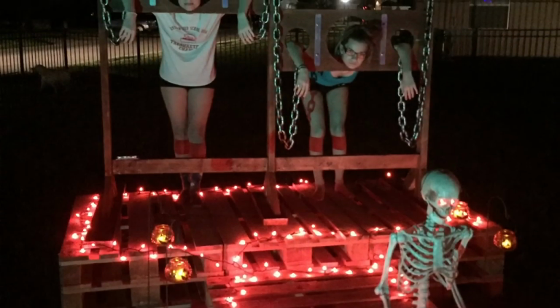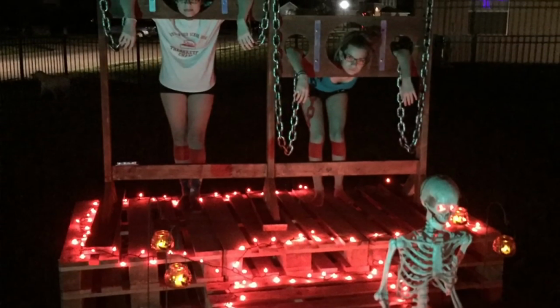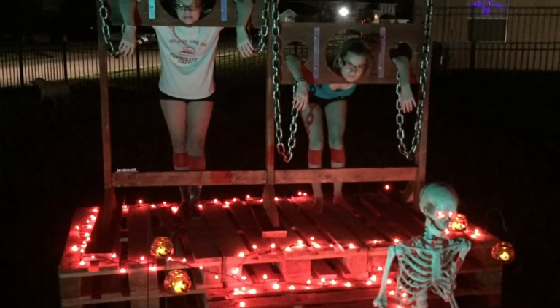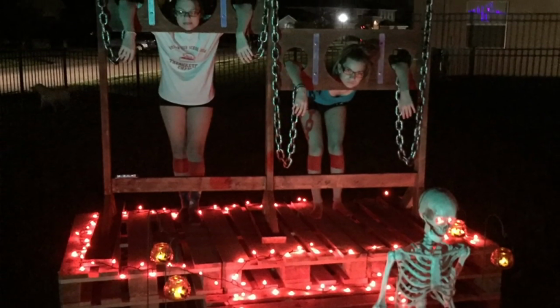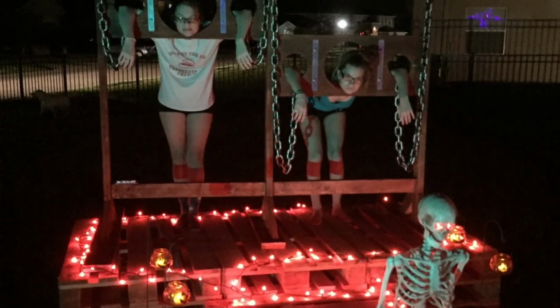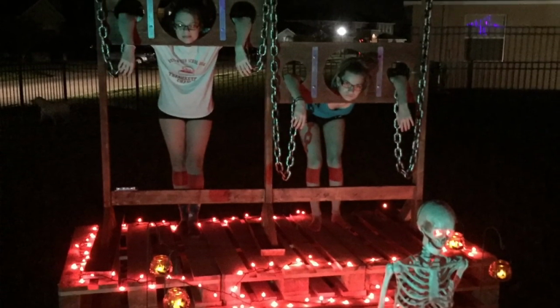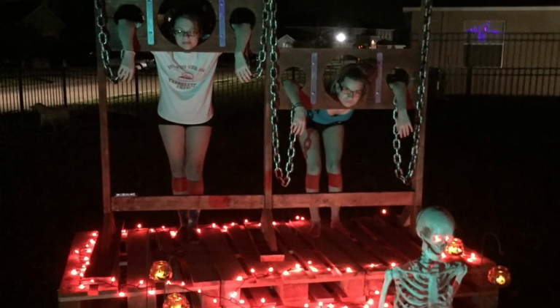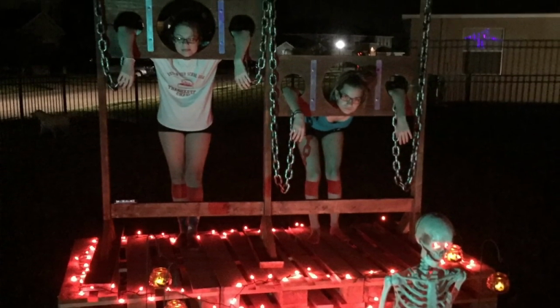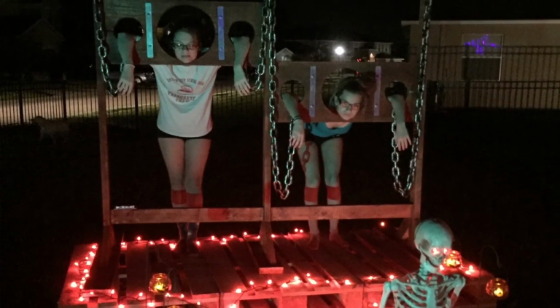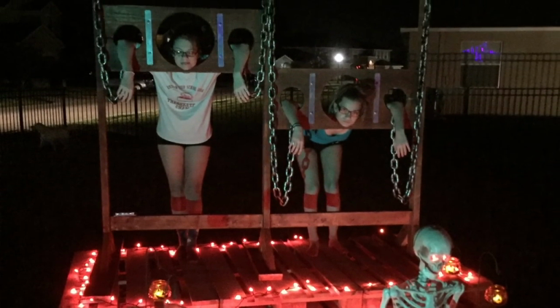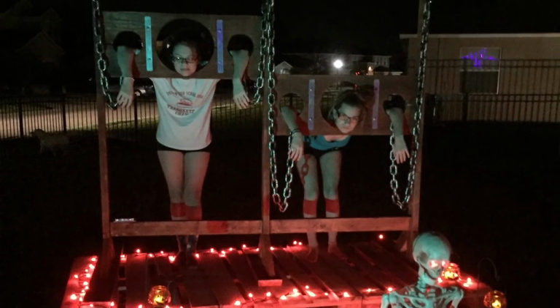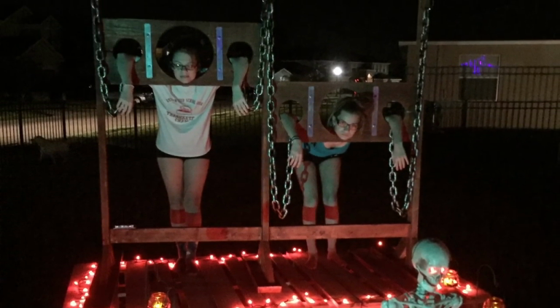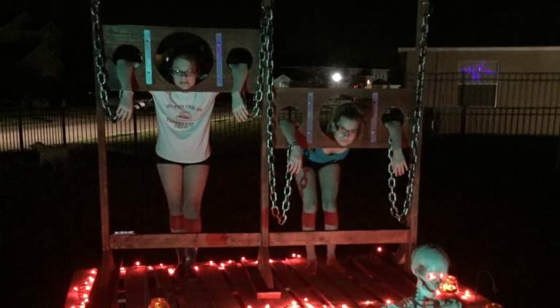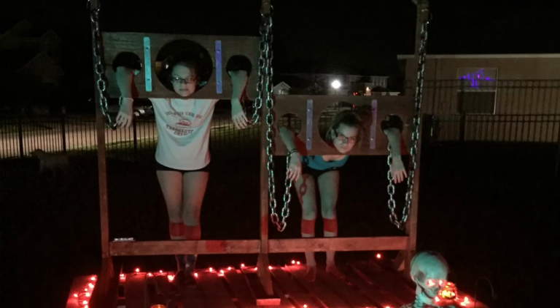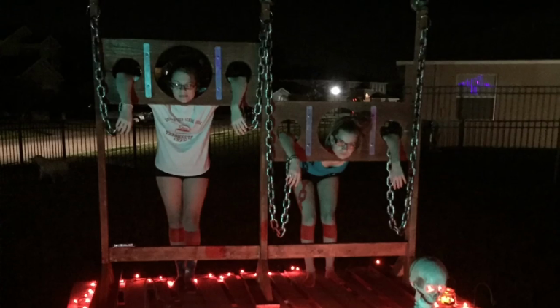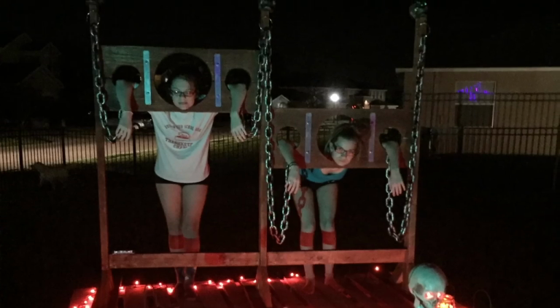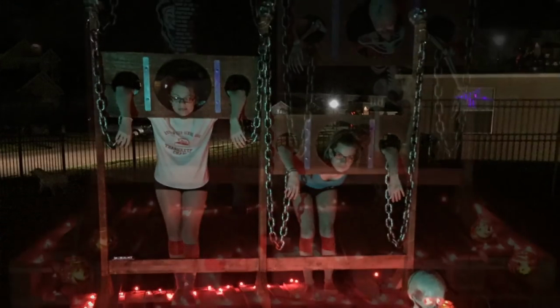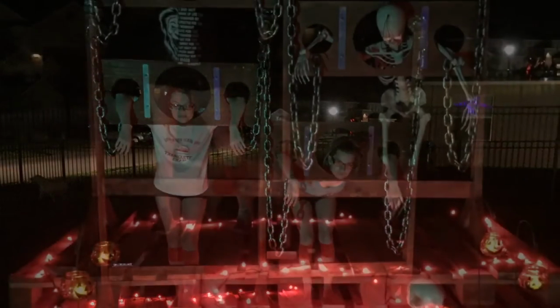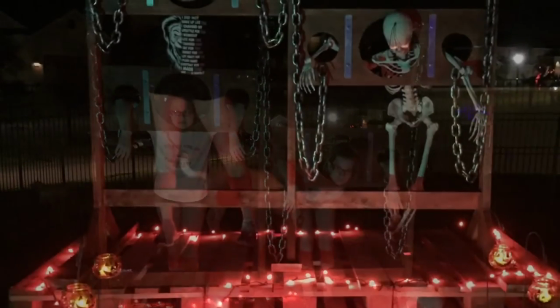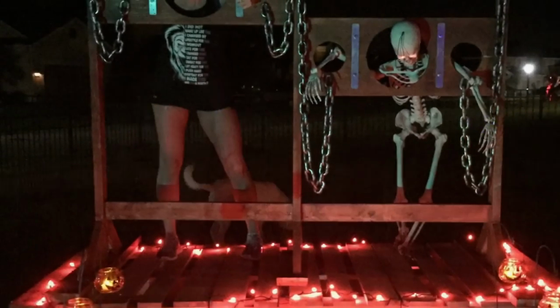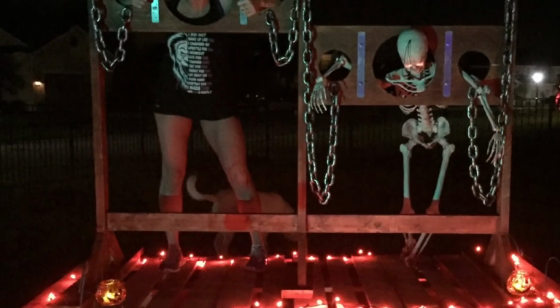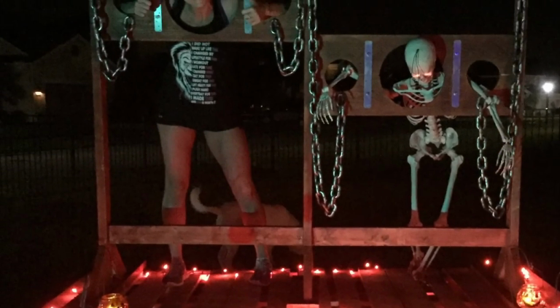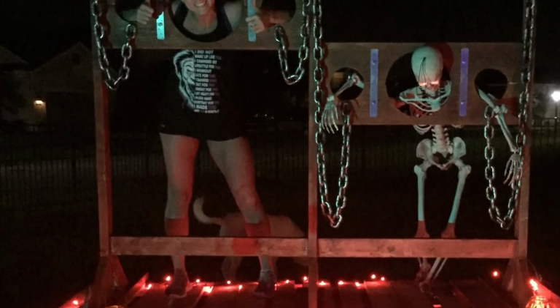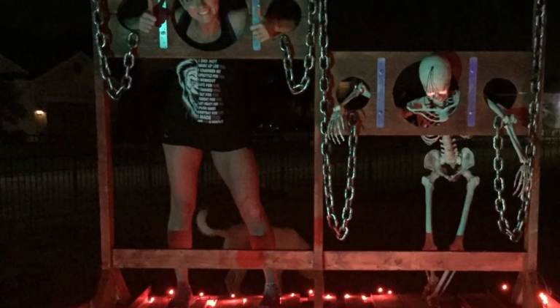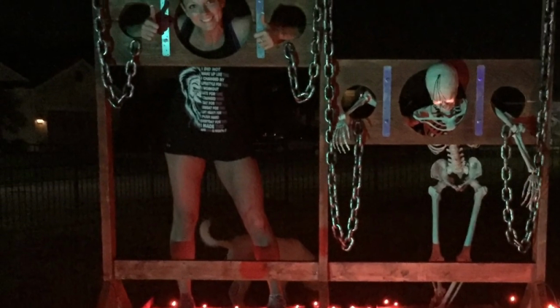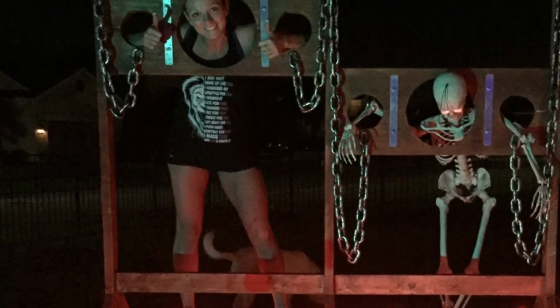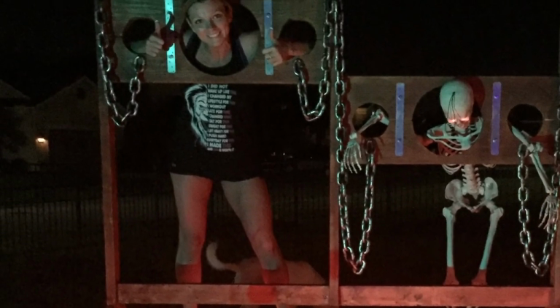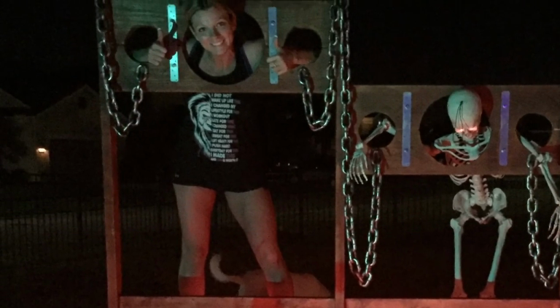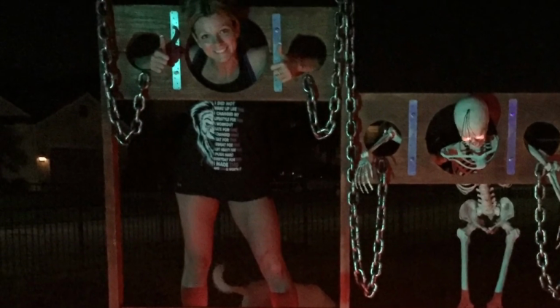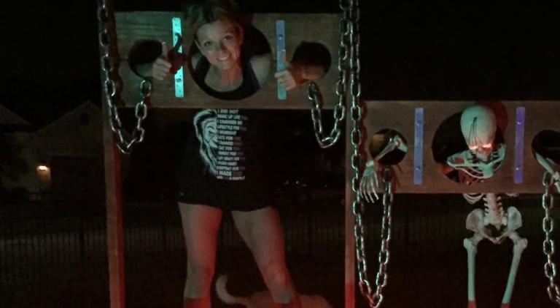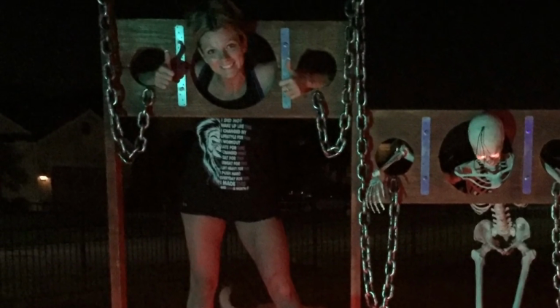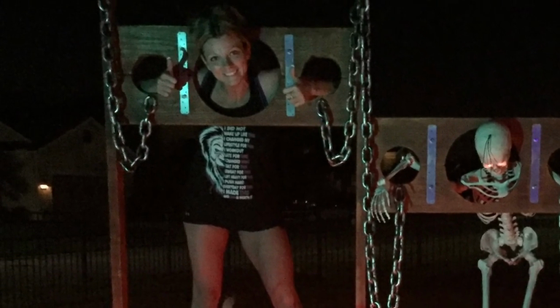I took it out to my backyard, placed it on top of some pallets to make like a stage, and put some lights on it. Makes a great photo op for your Halloween party.